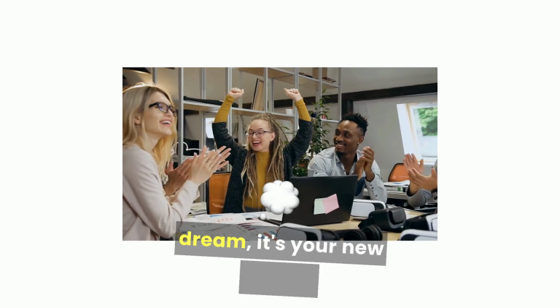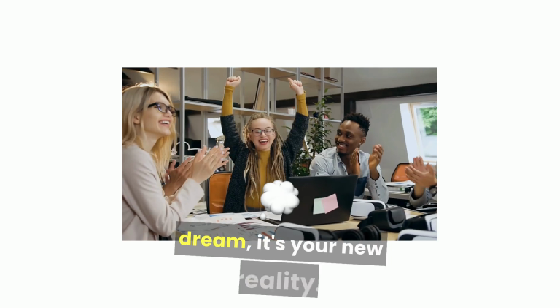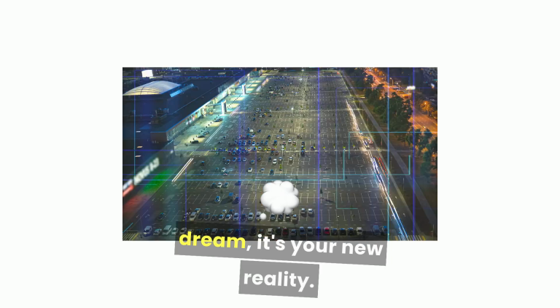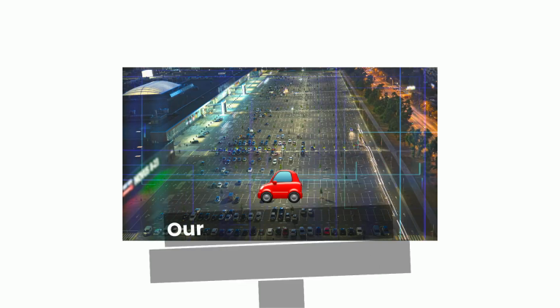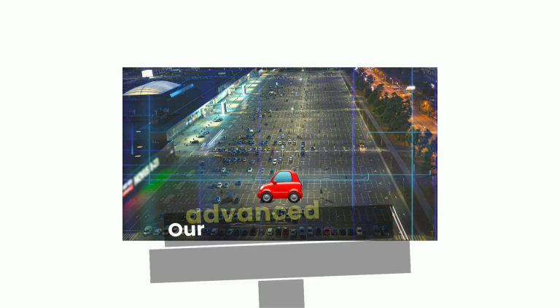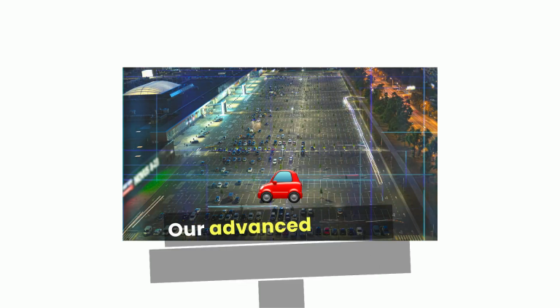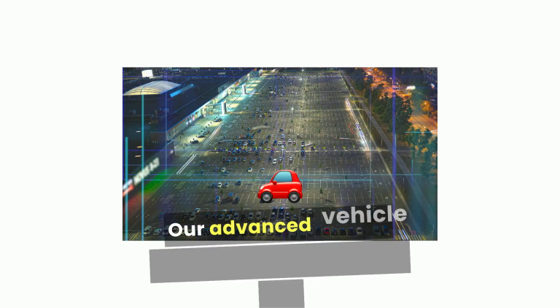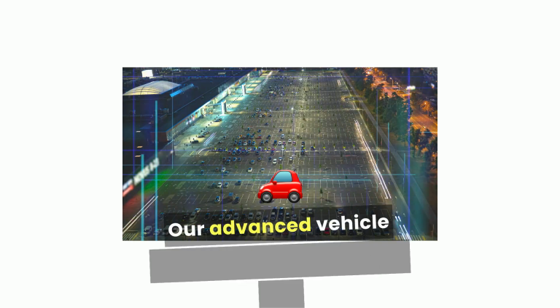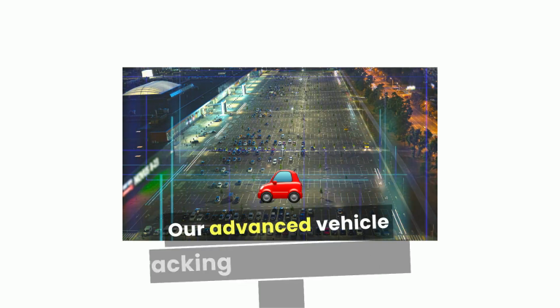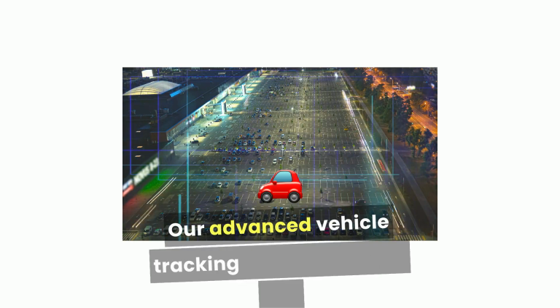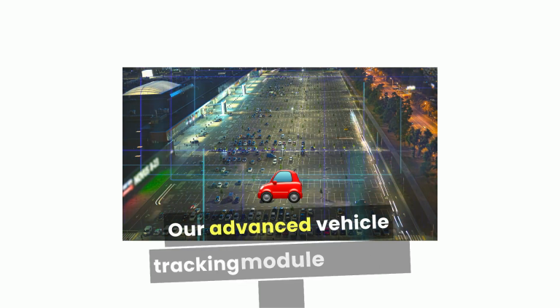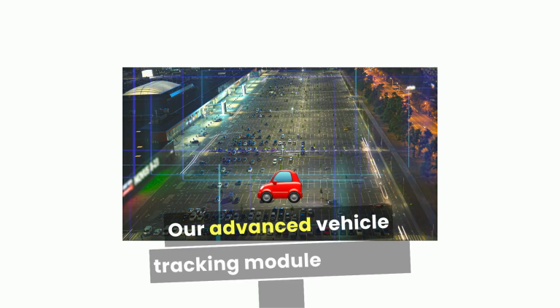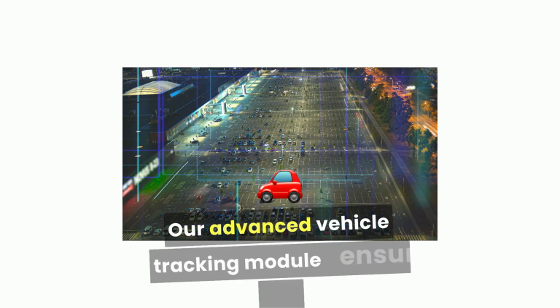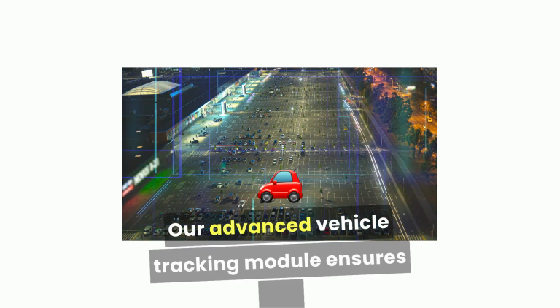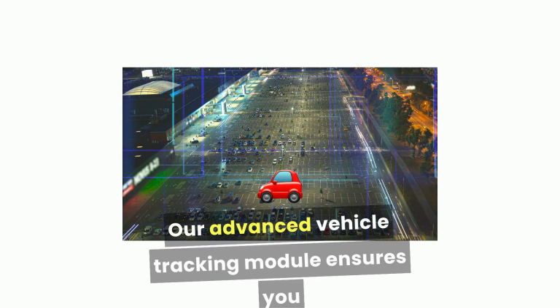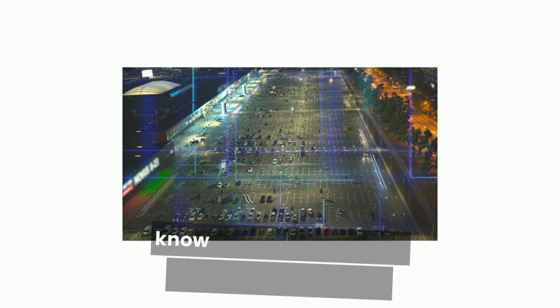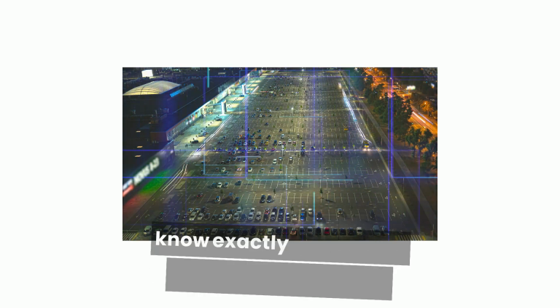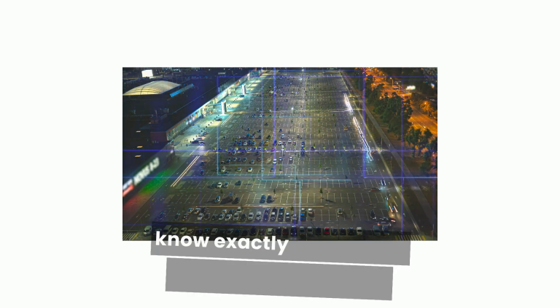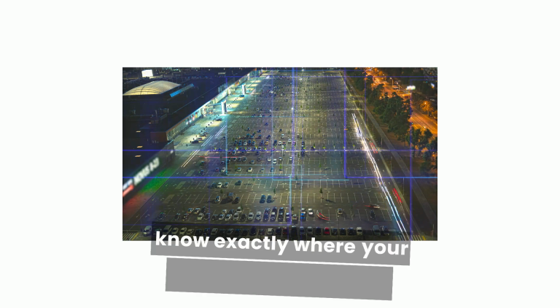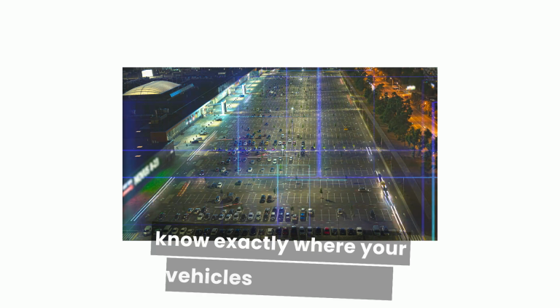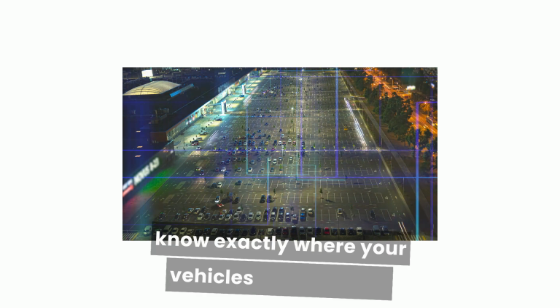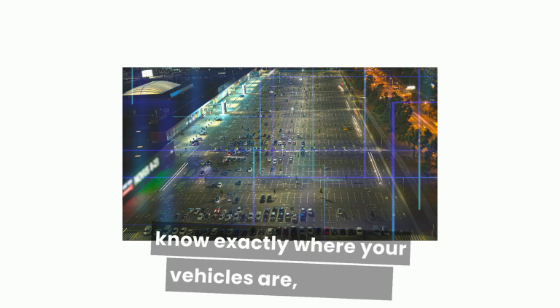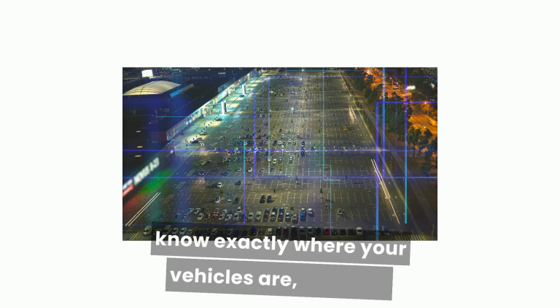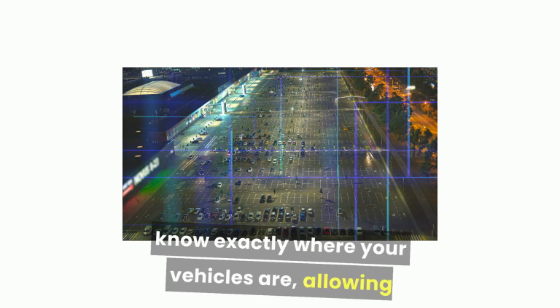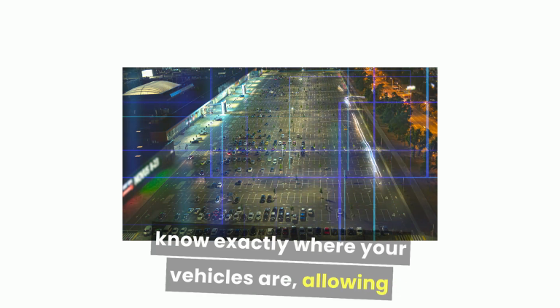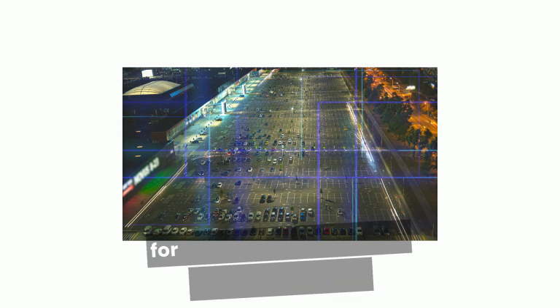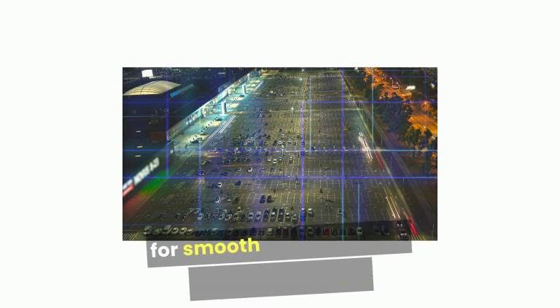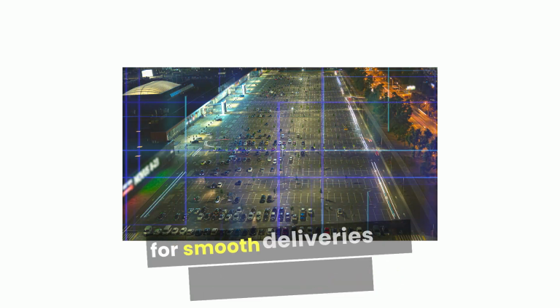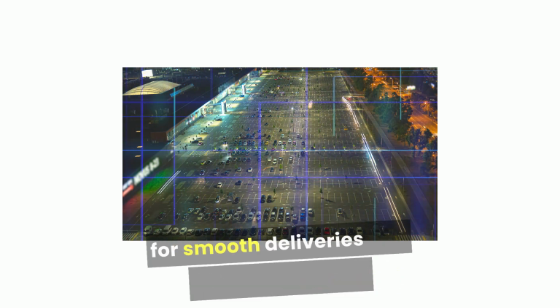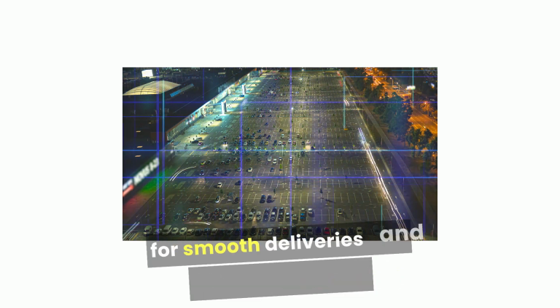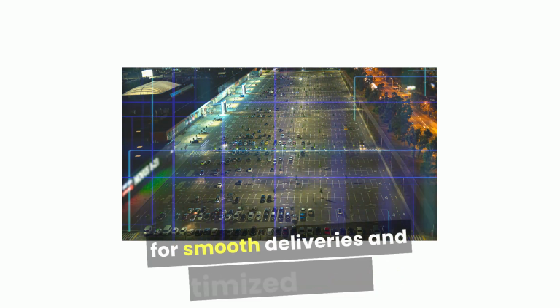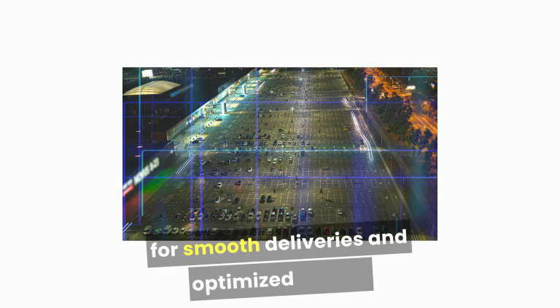Our Advanced Vehicle Tracking Module ensures you know exactly where your vehicles are, allowing for smooth deliveries and optimized routes.